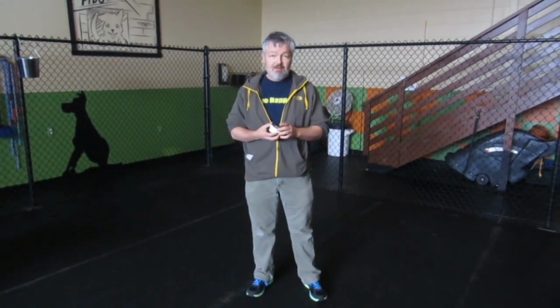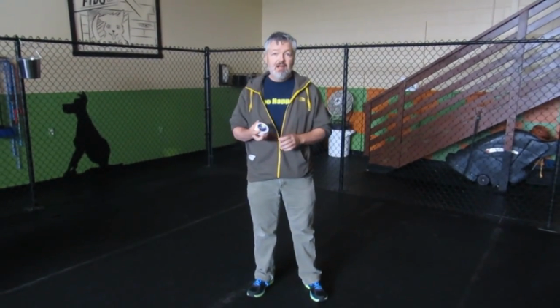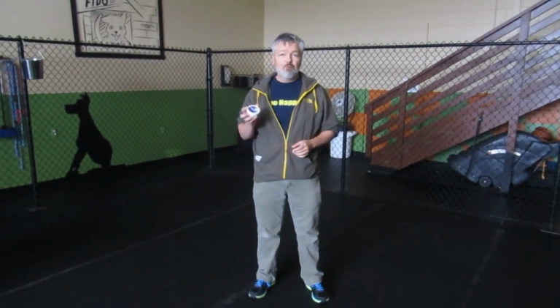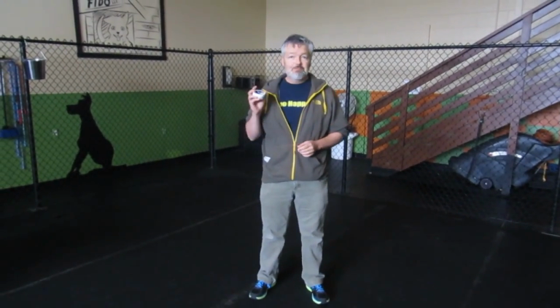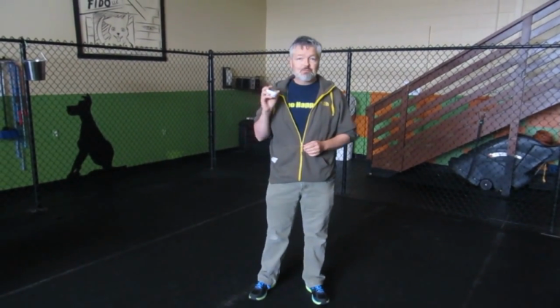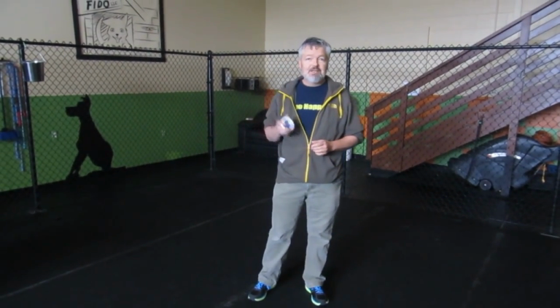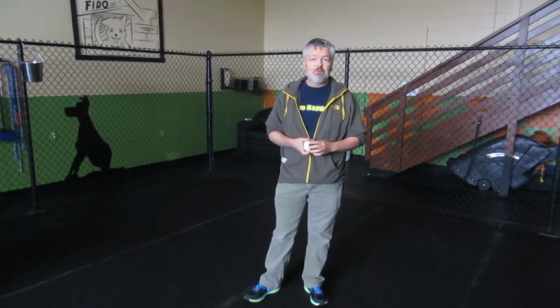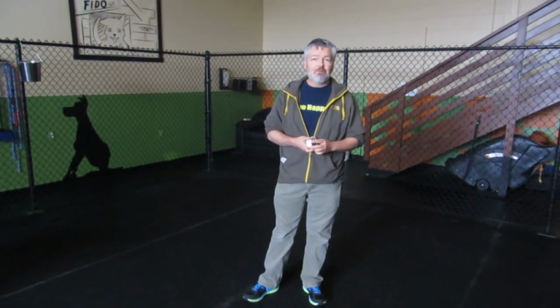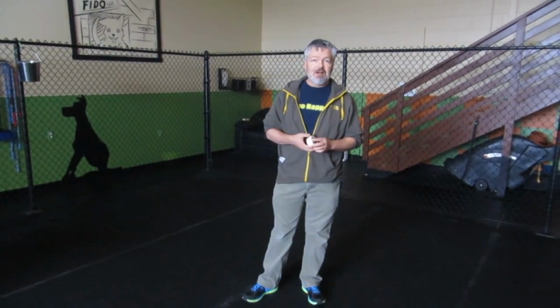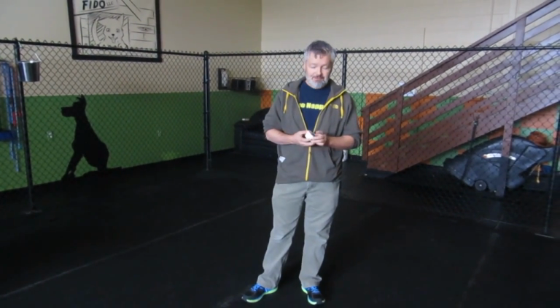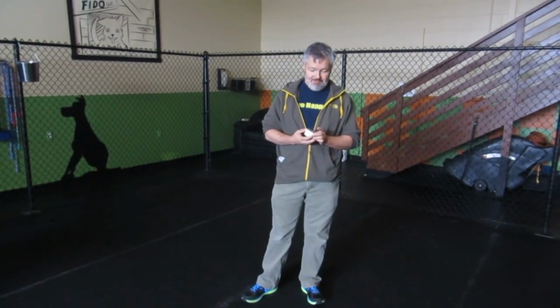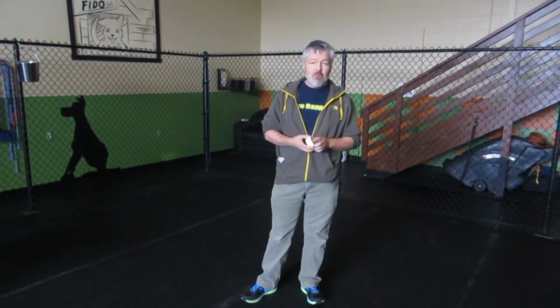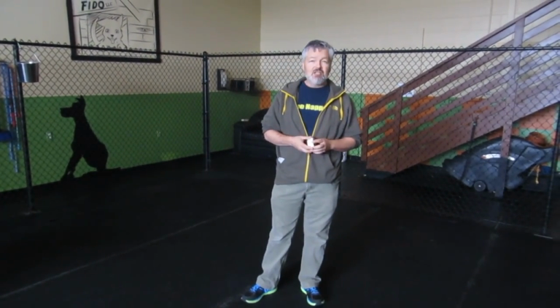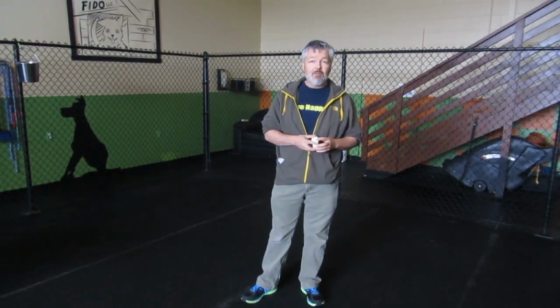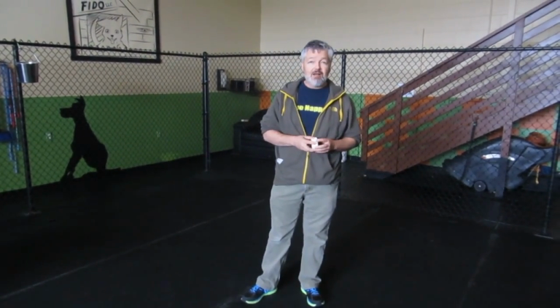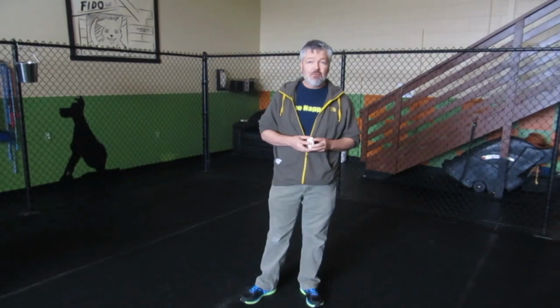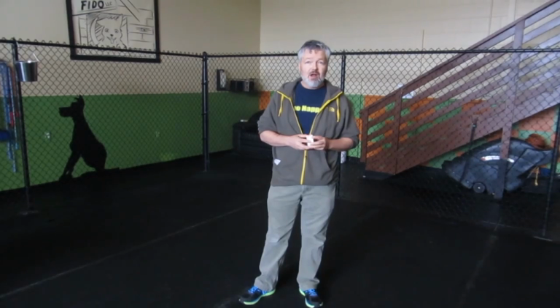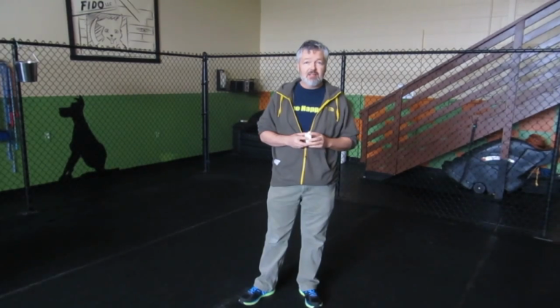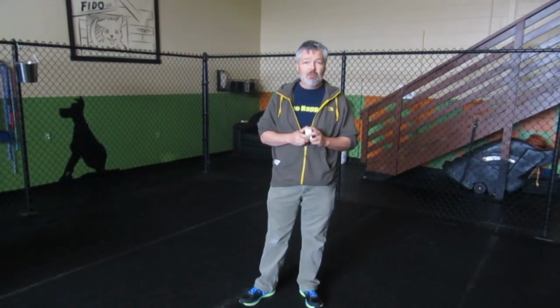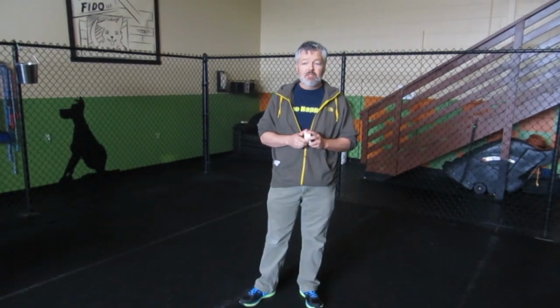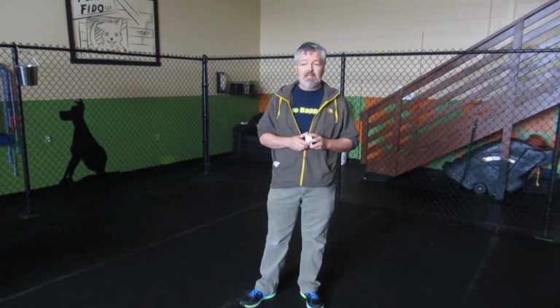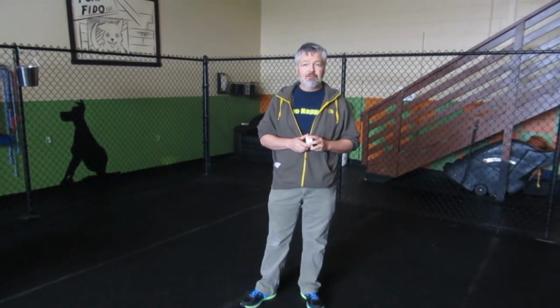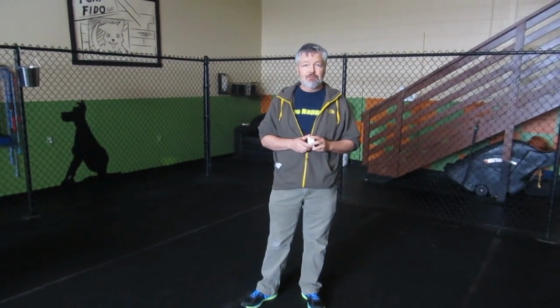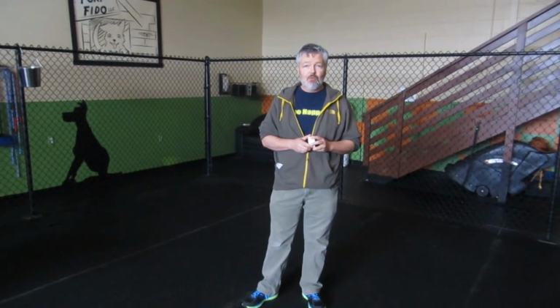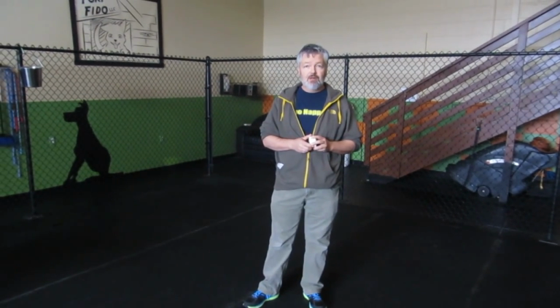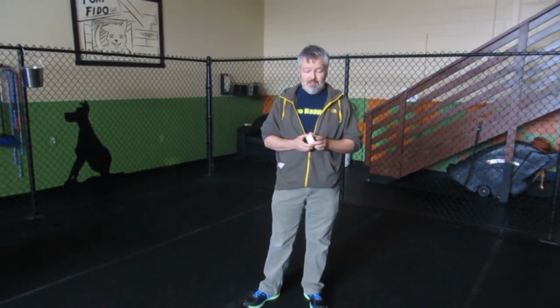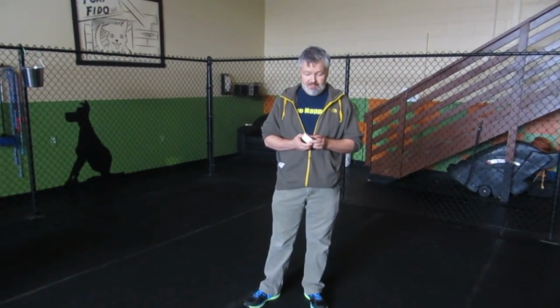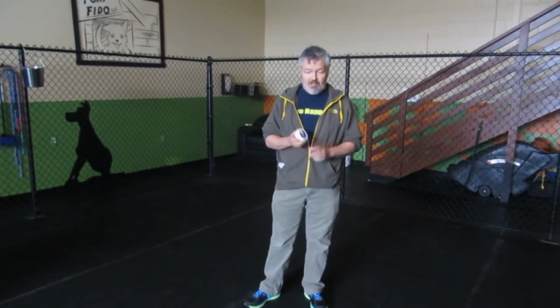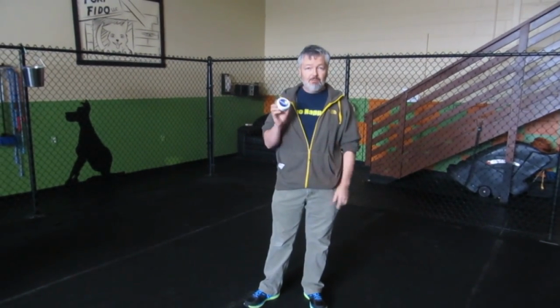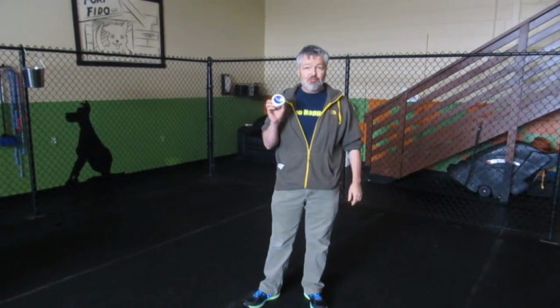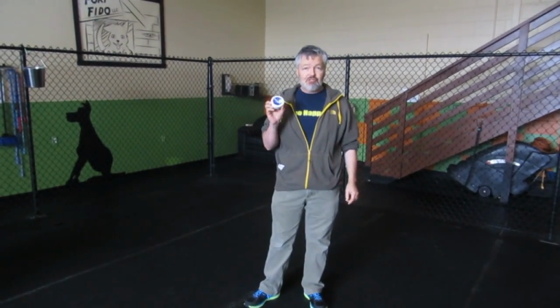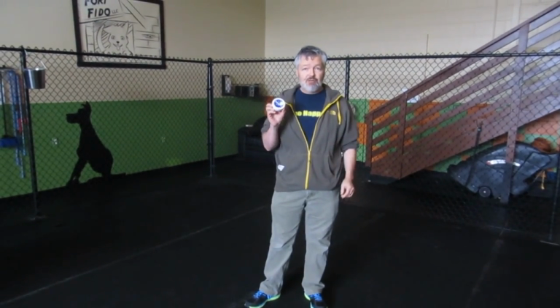Hi everyone, I'm Dave at Fort Vito. Today I want to talk about another product that we really like here at Fort. It's called Musher's Secret.